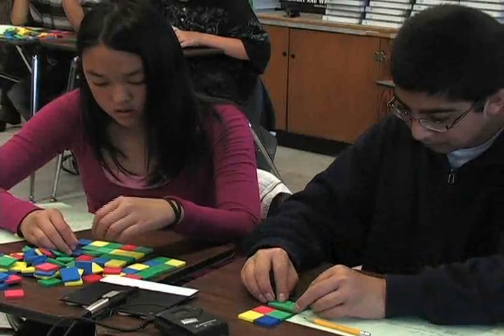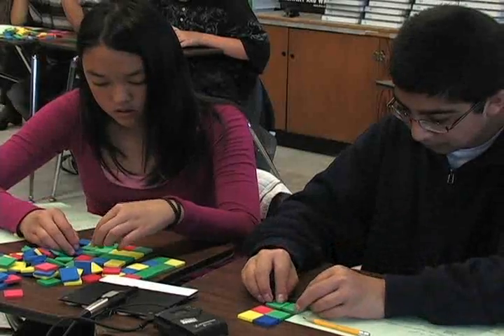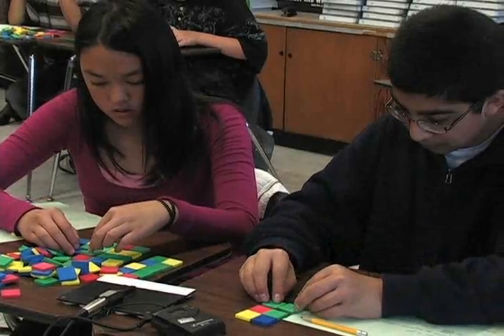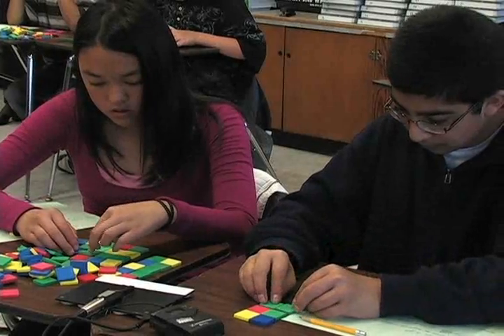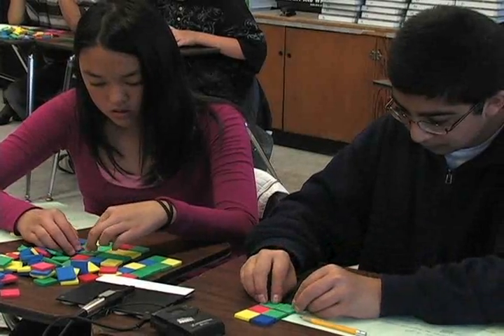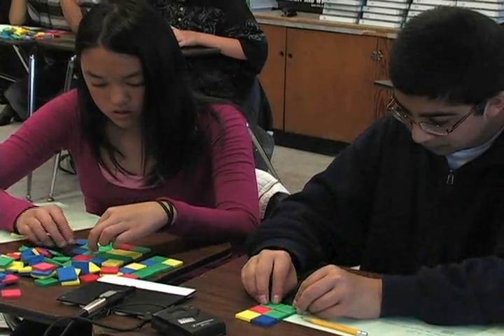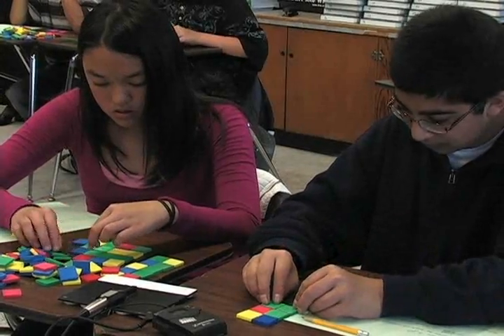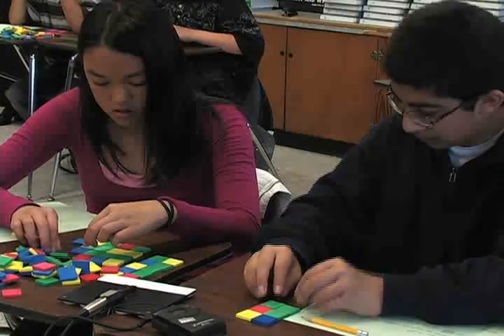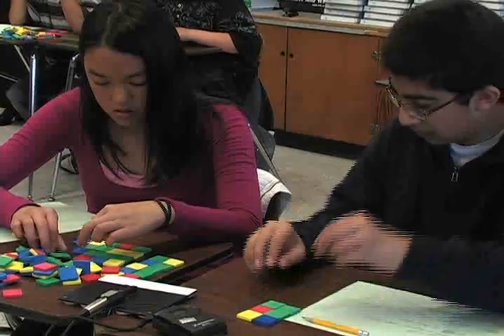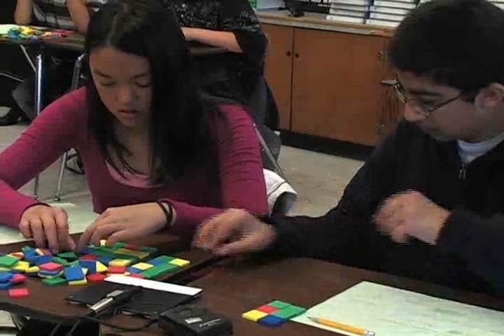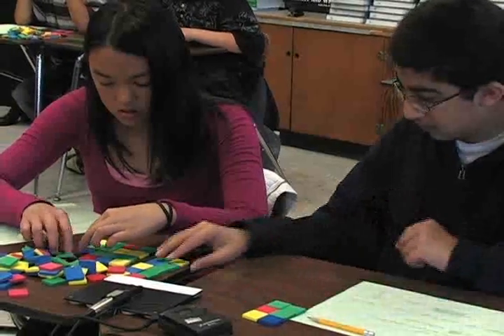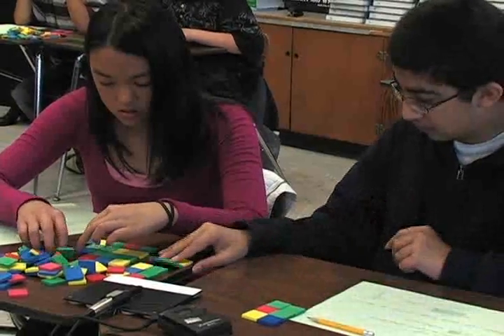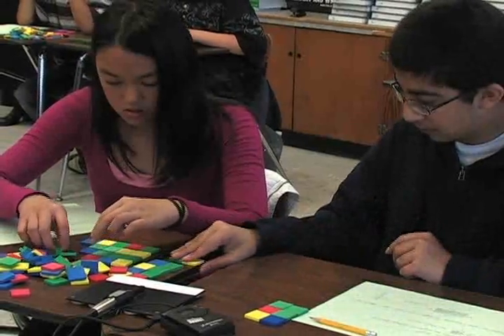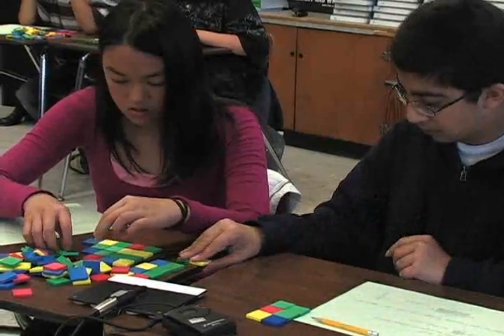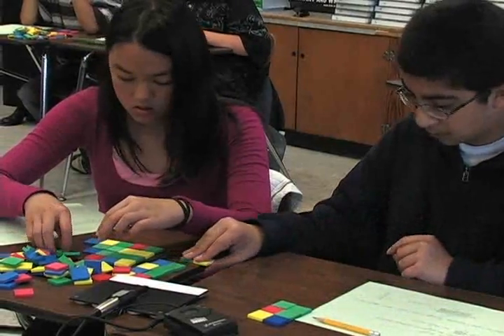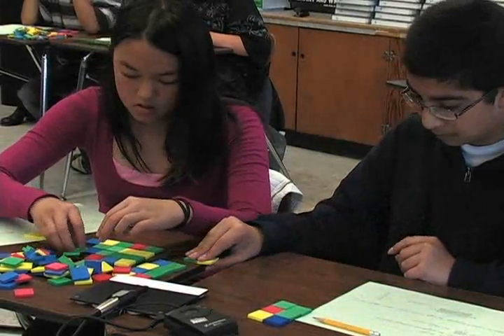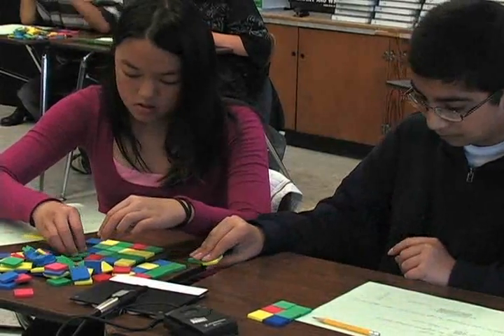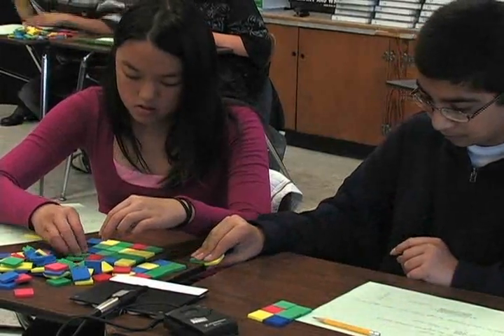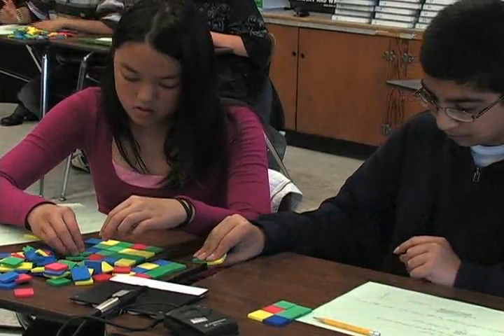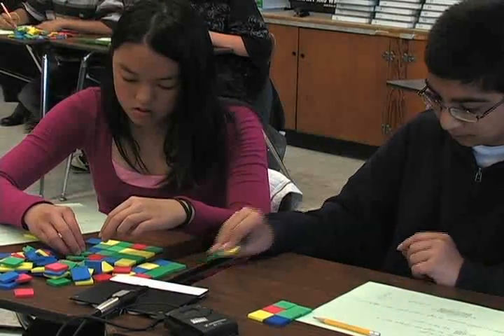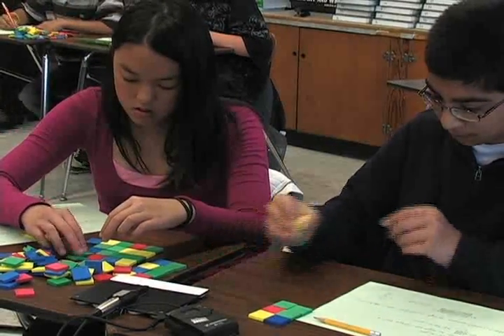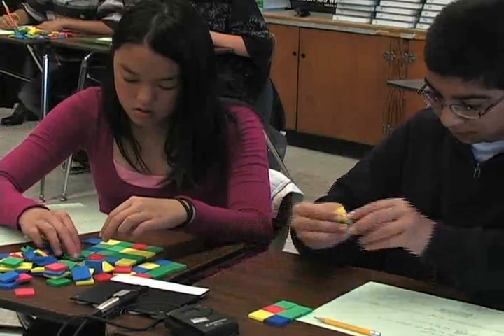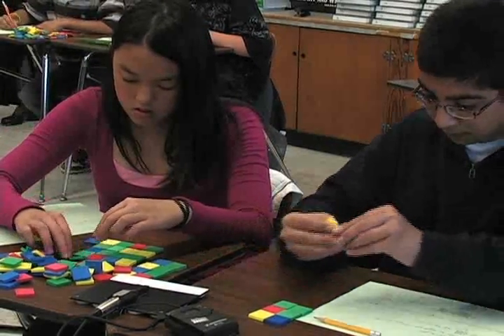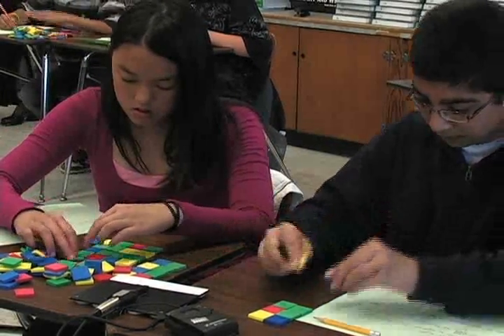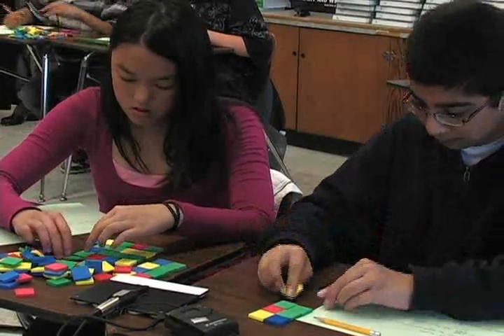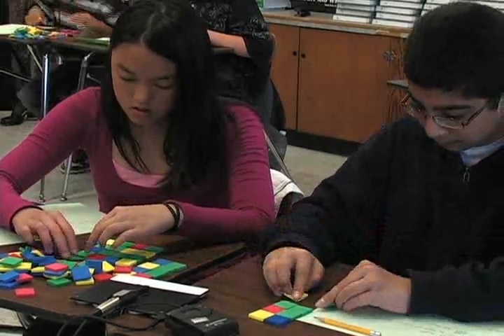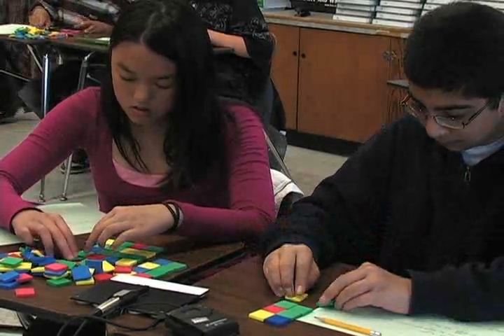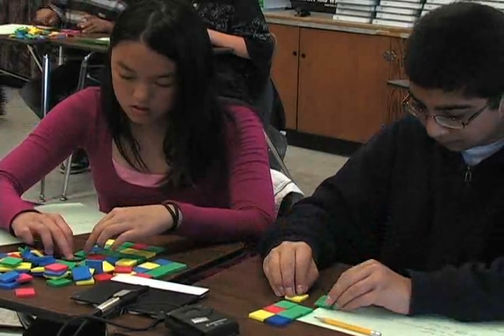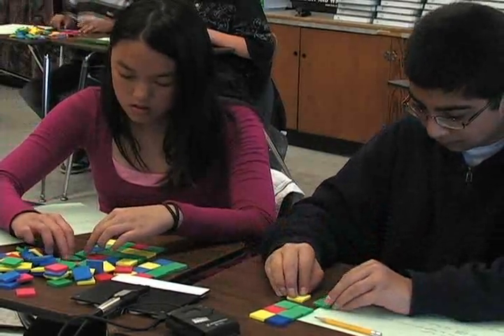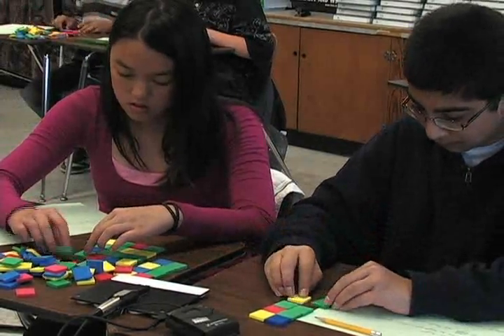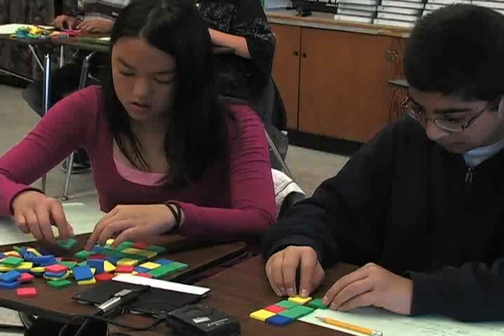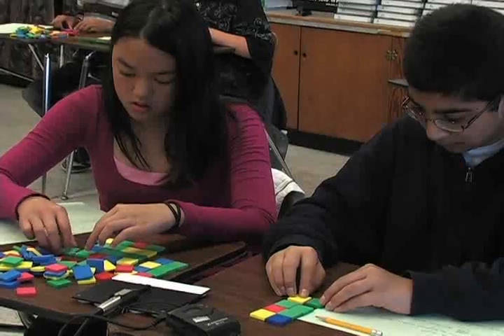Sometimes building it helps, so if you'd like to build it you can as a way to prove it.